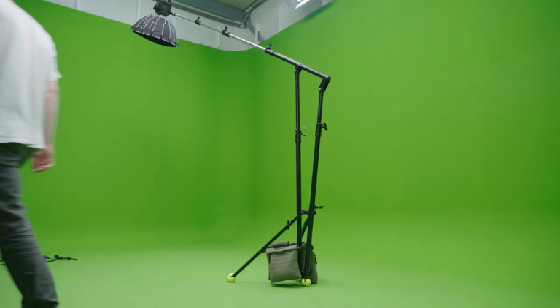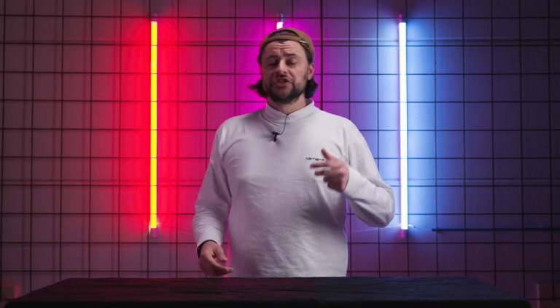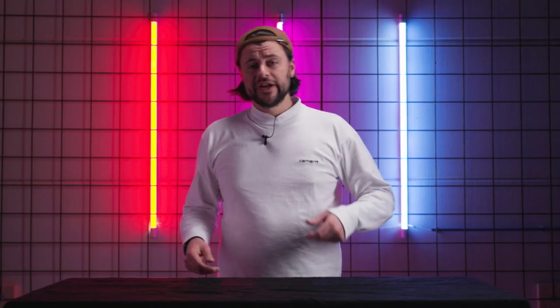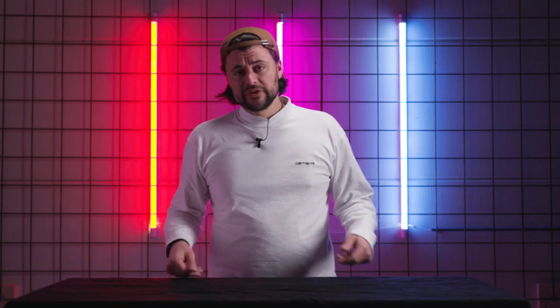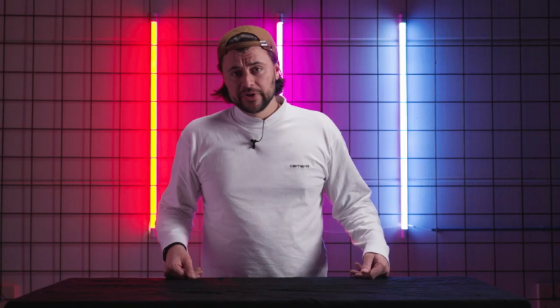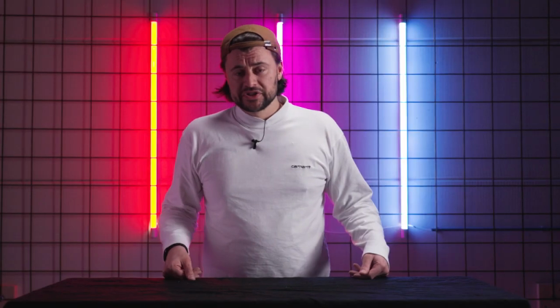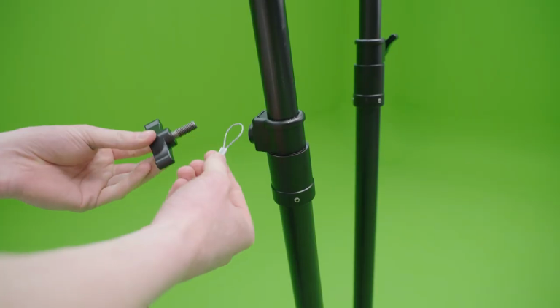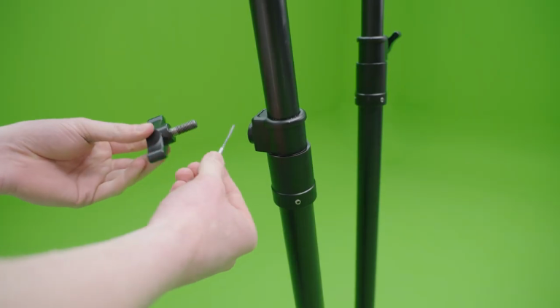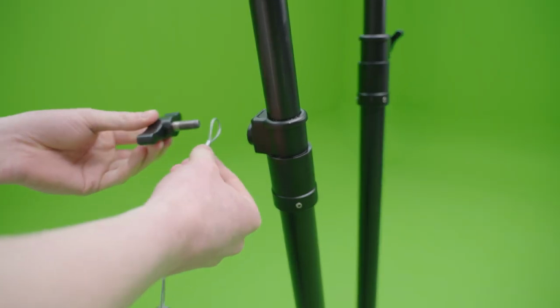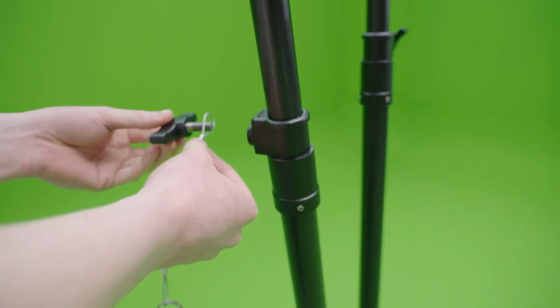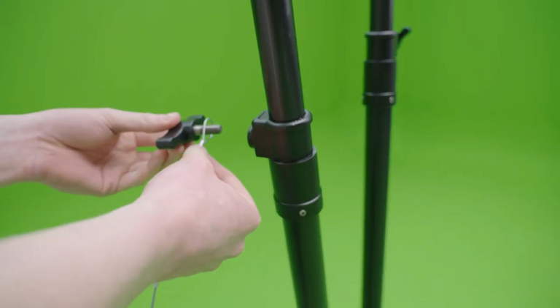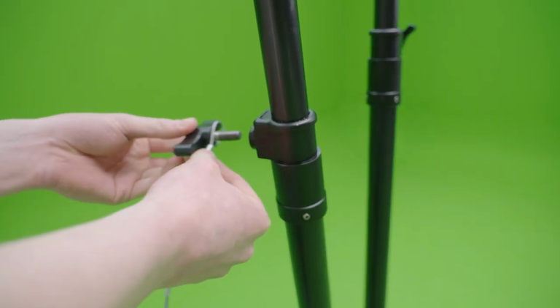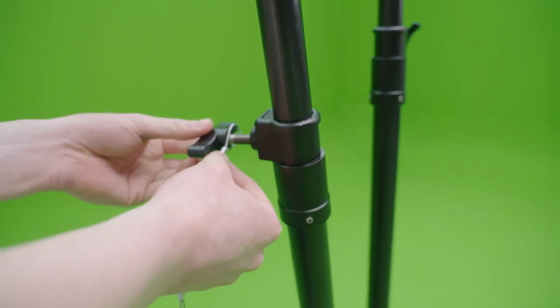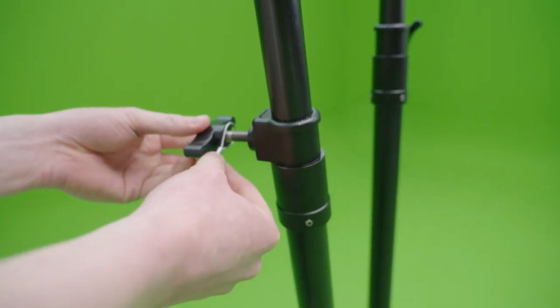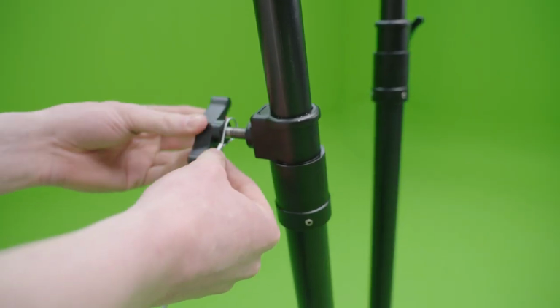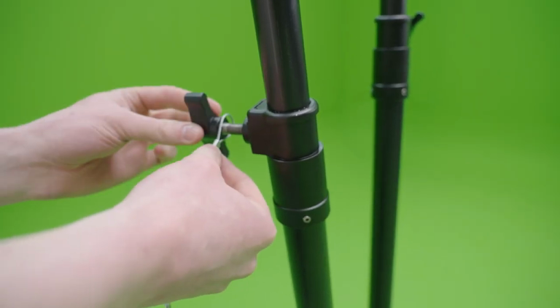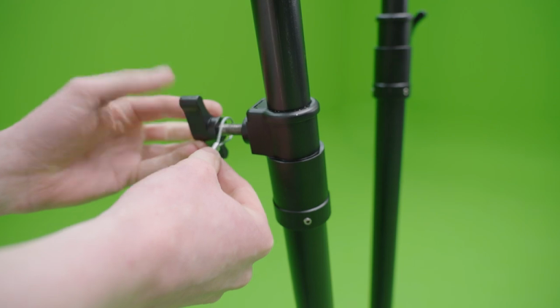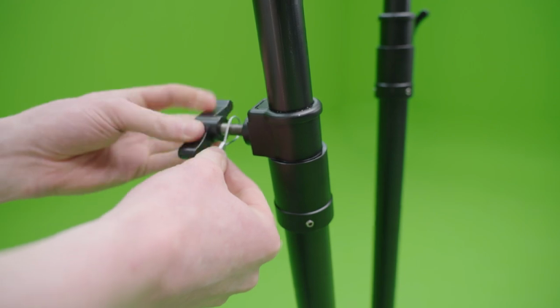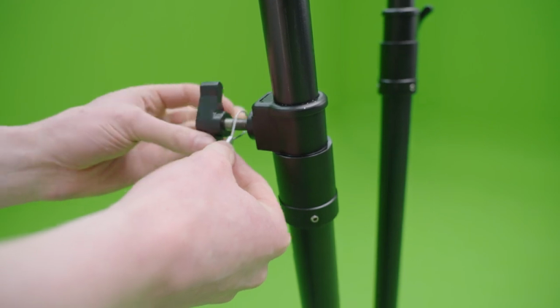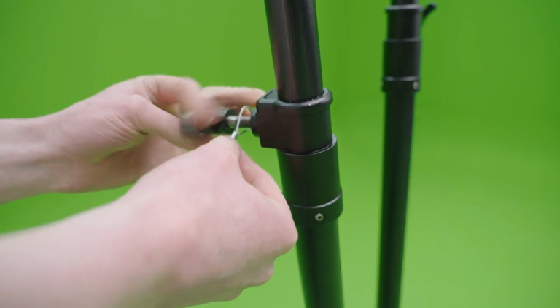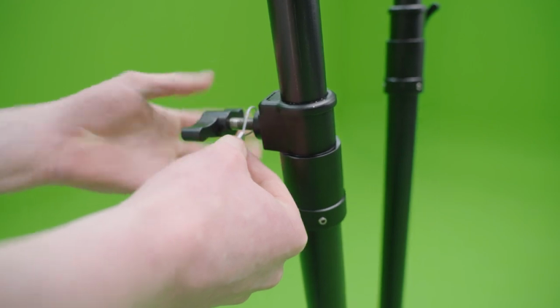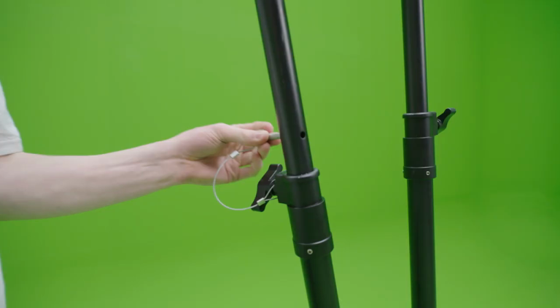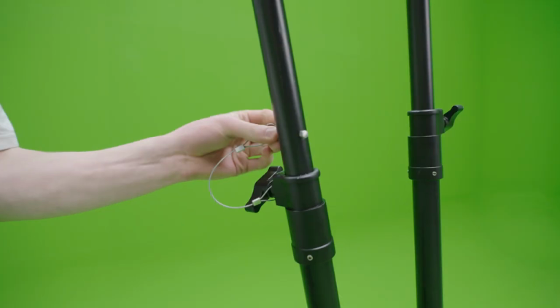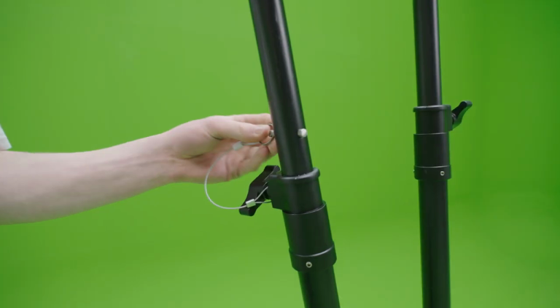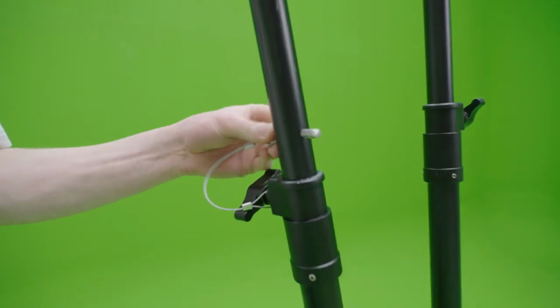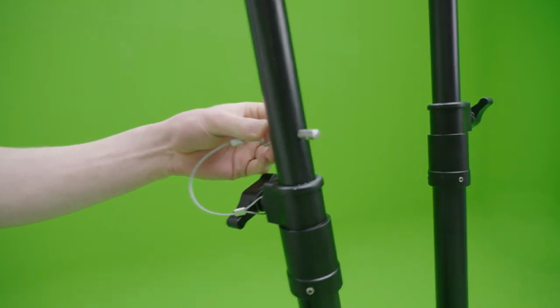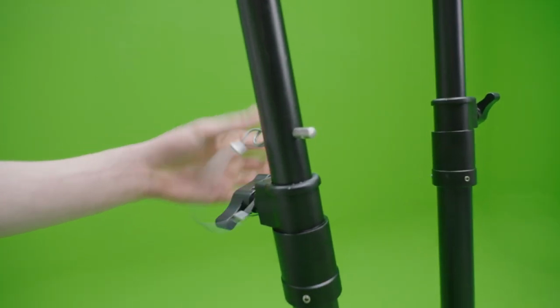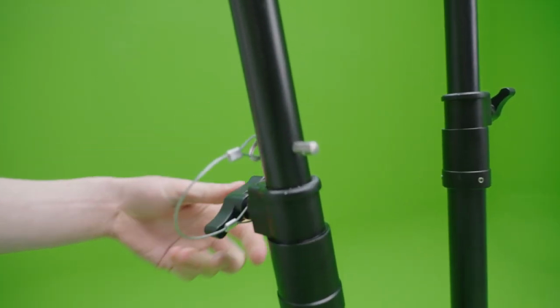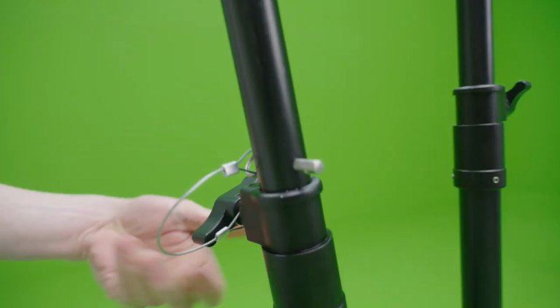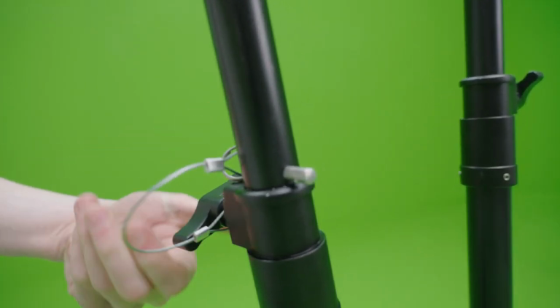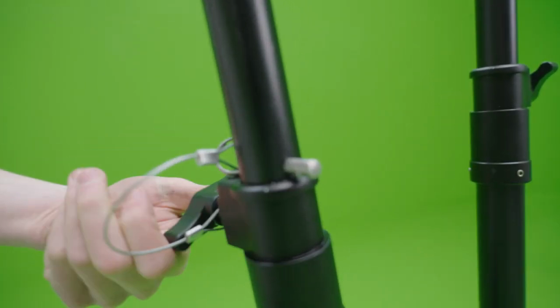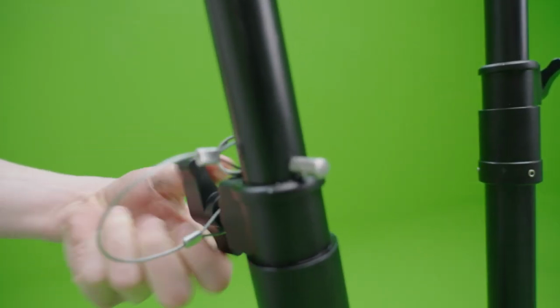Straight out of the box, the stand comes with a safety pin. Make sure not to overlook it, as it is a really tiny package.